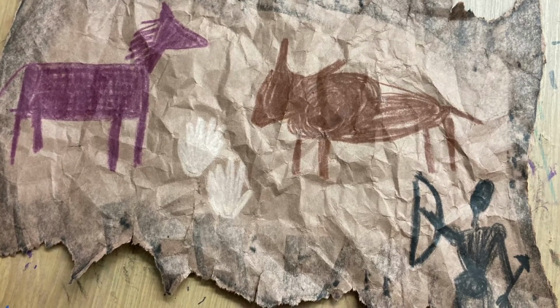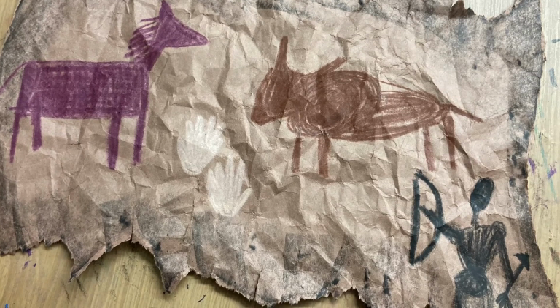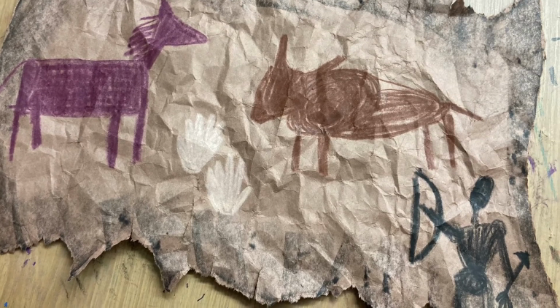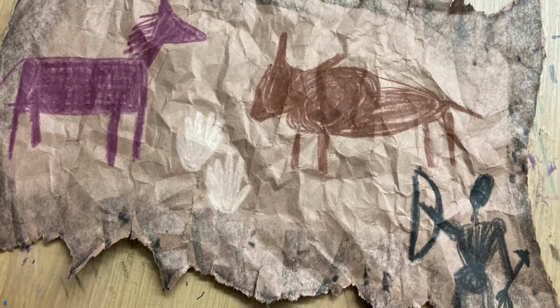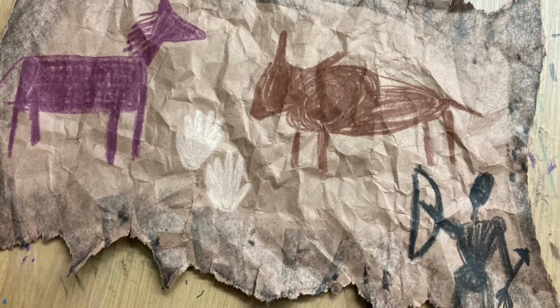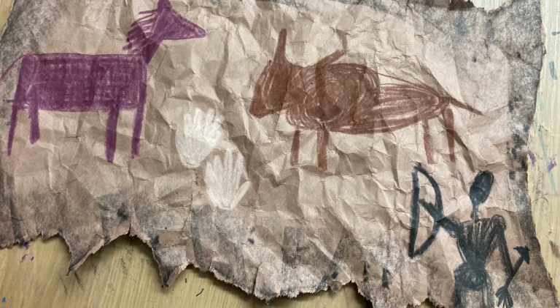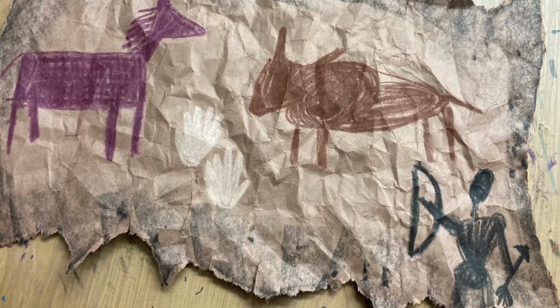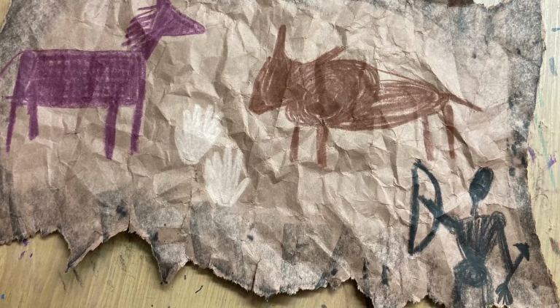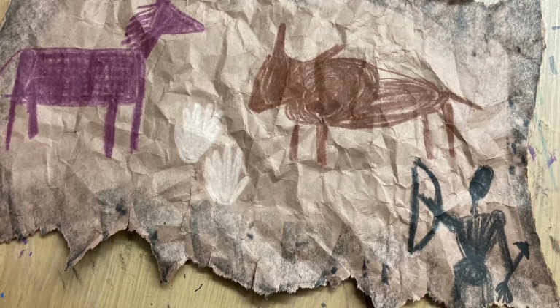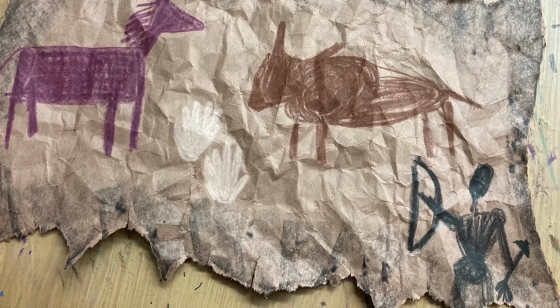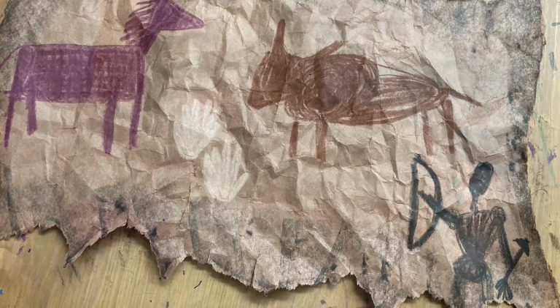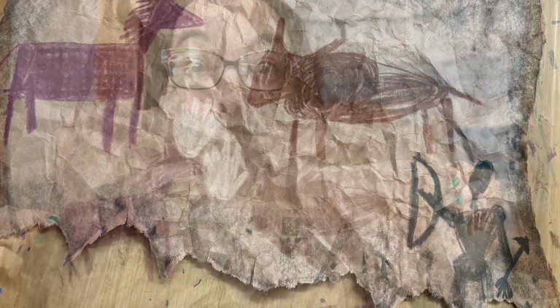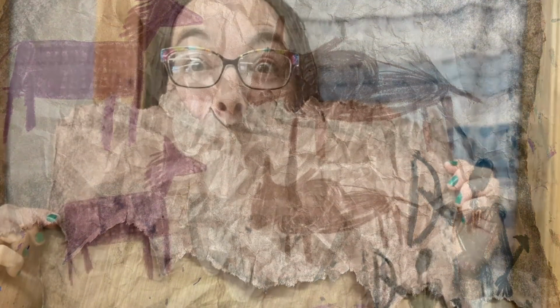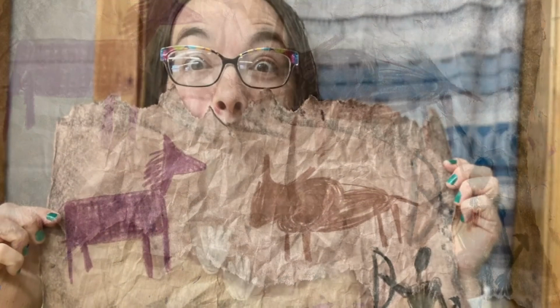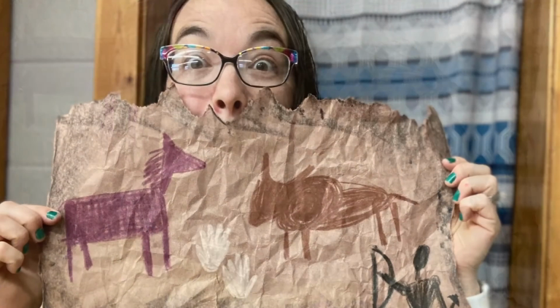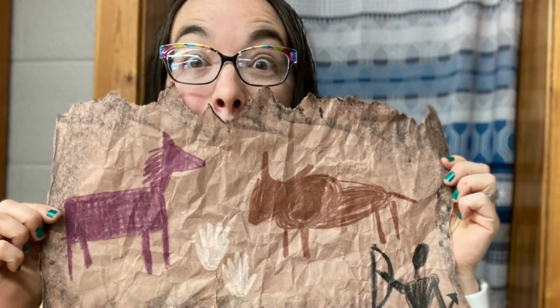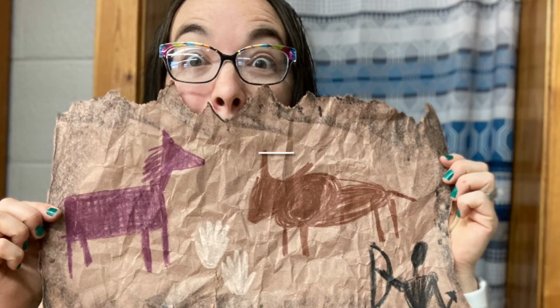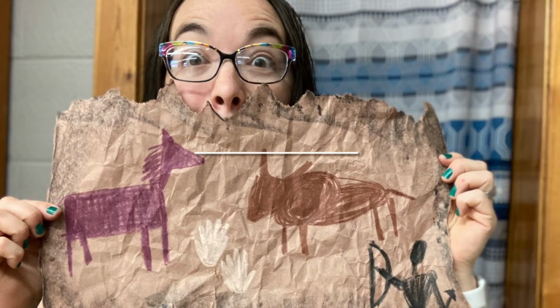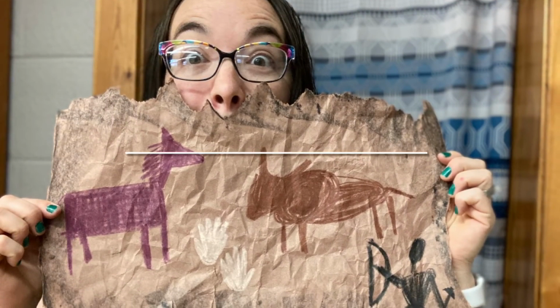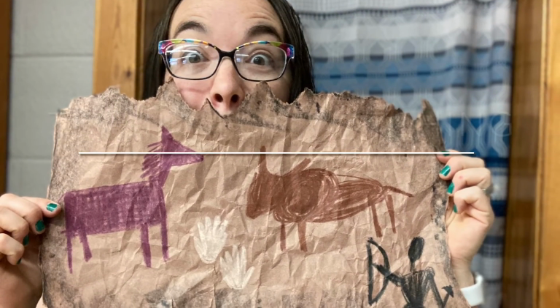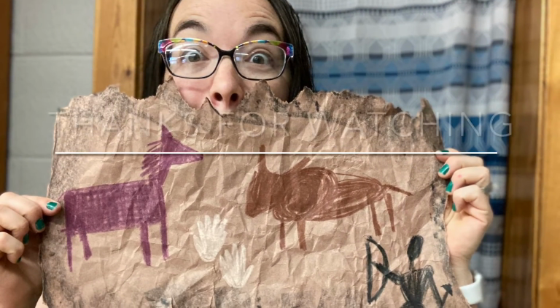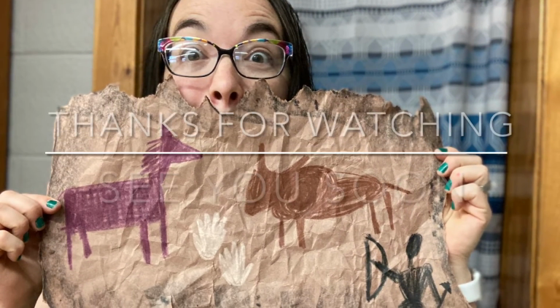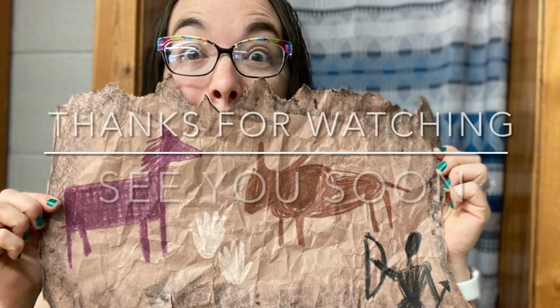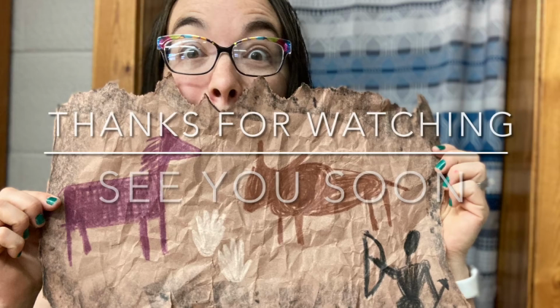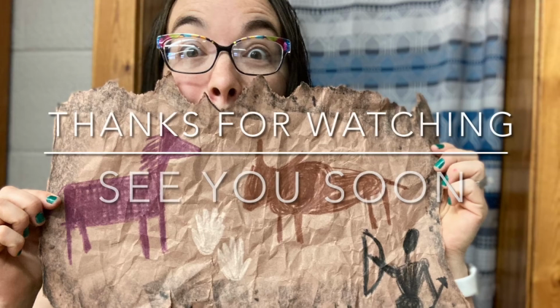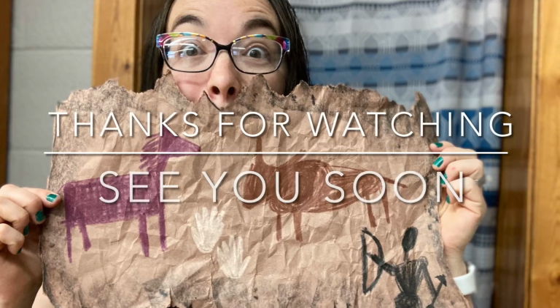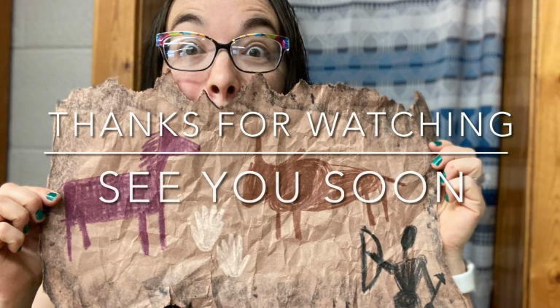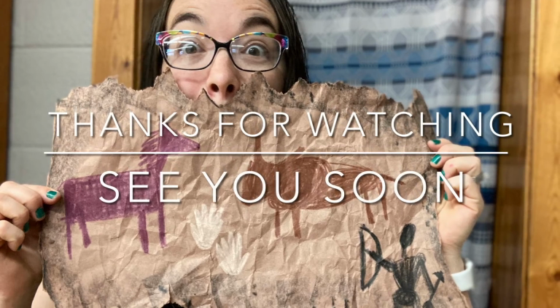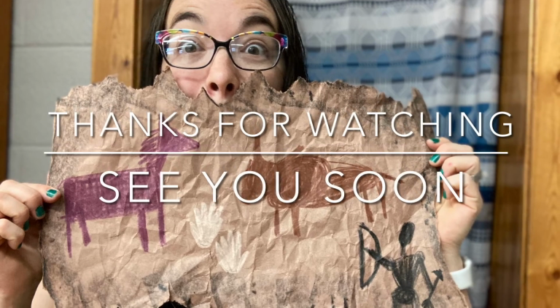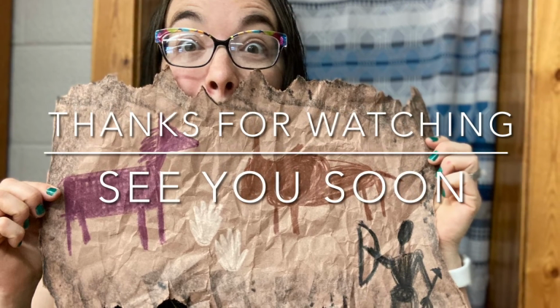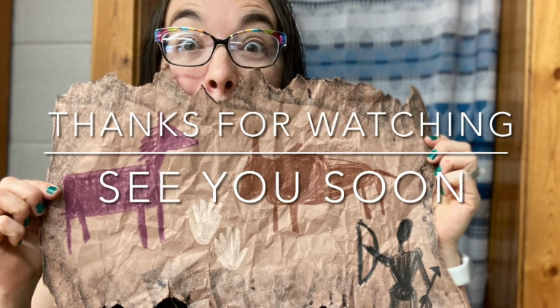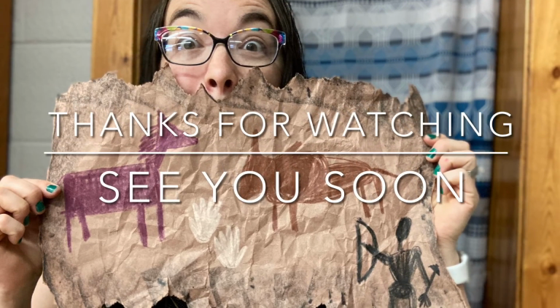This has been Art with Mrs. Buffo. Thanks for watching, and I hope to see you soon.